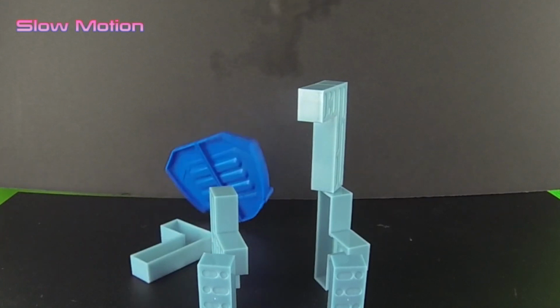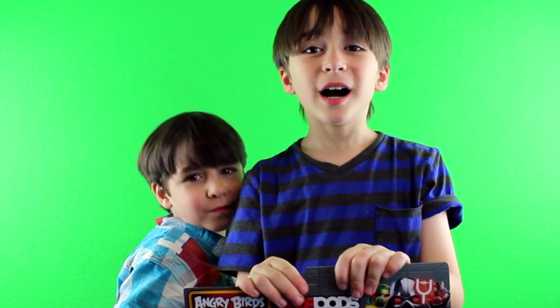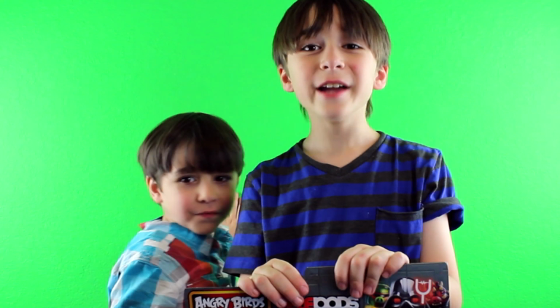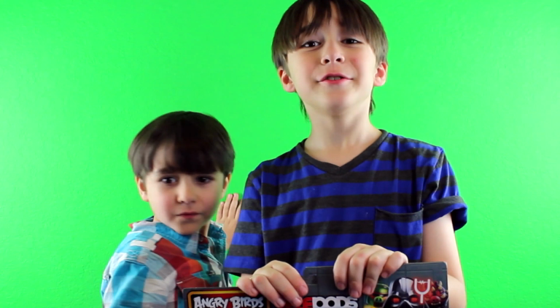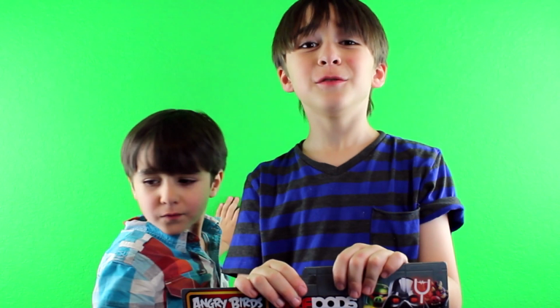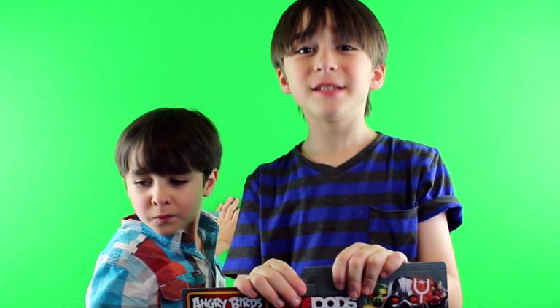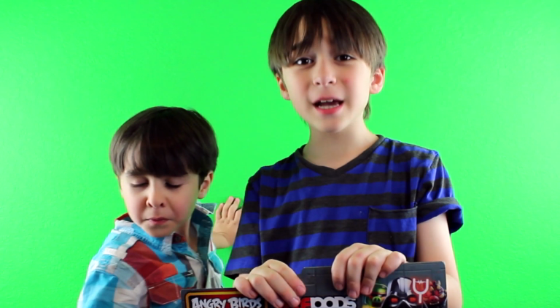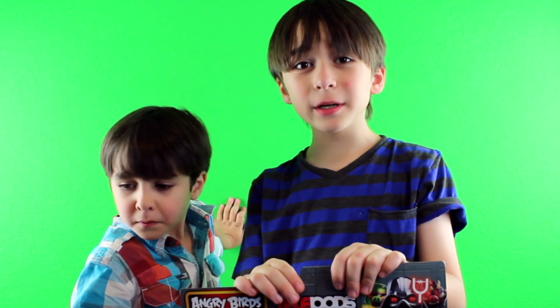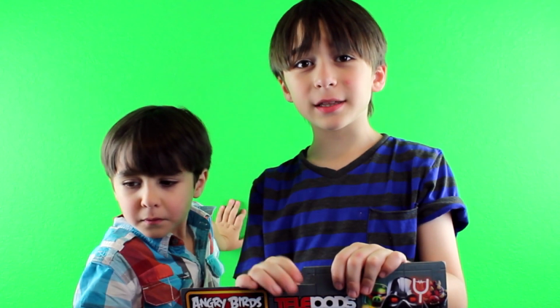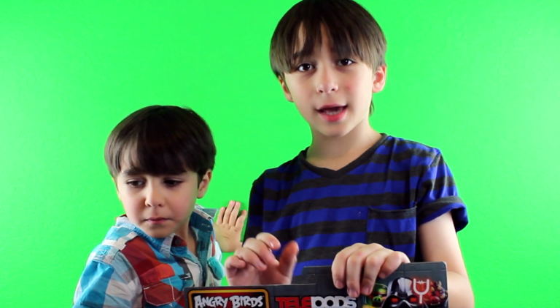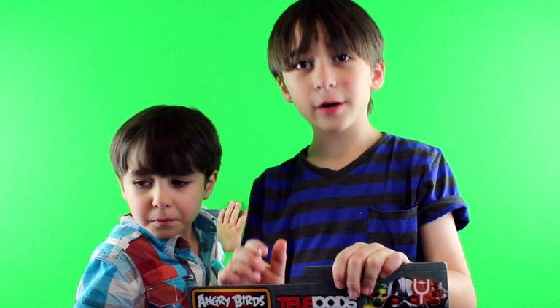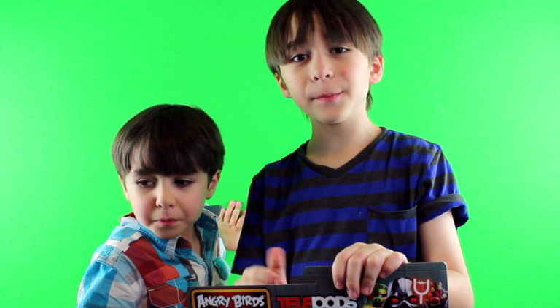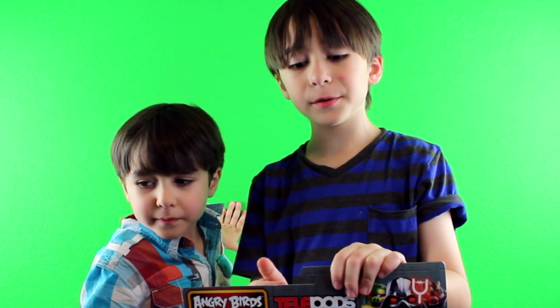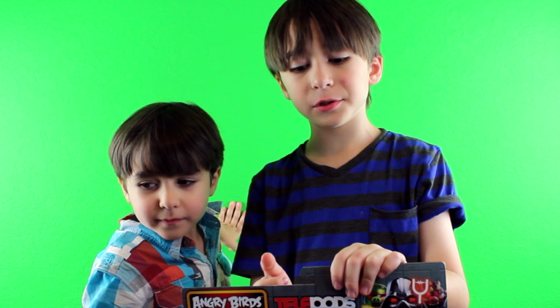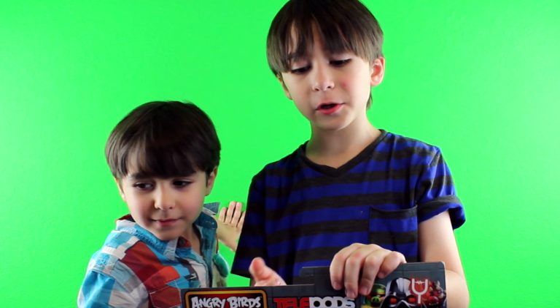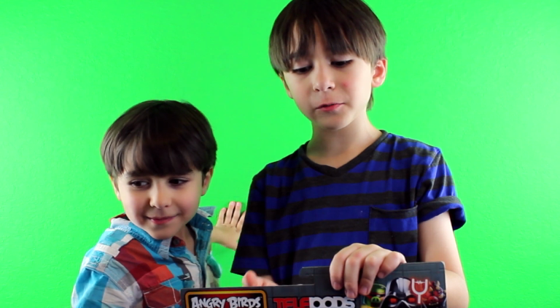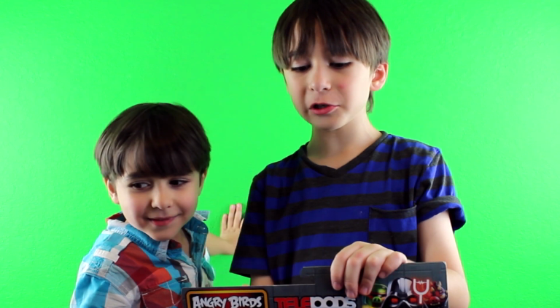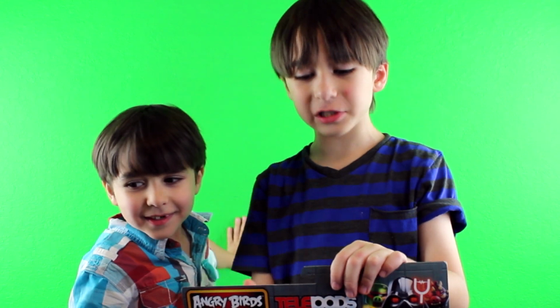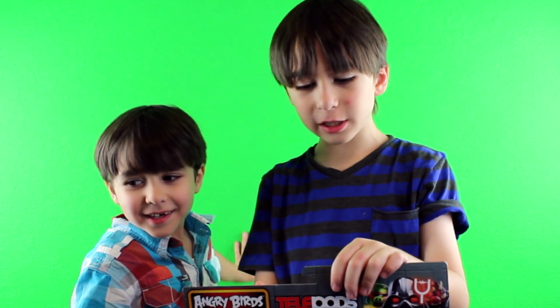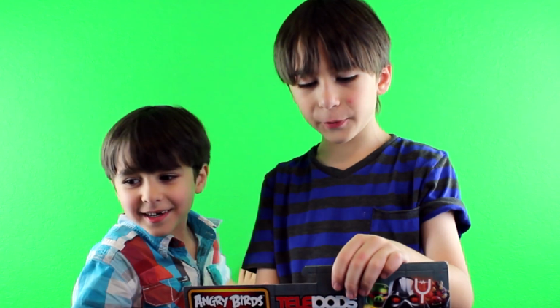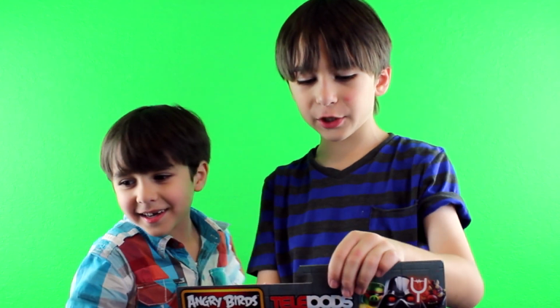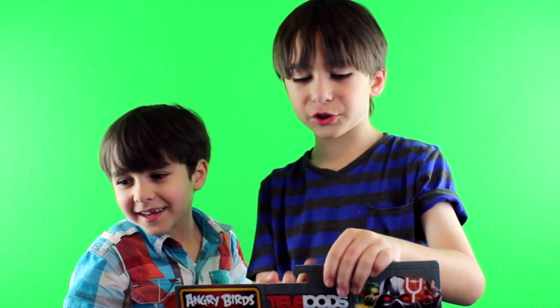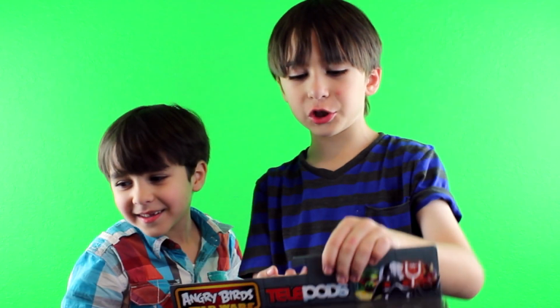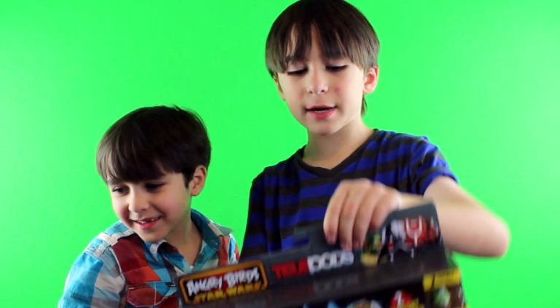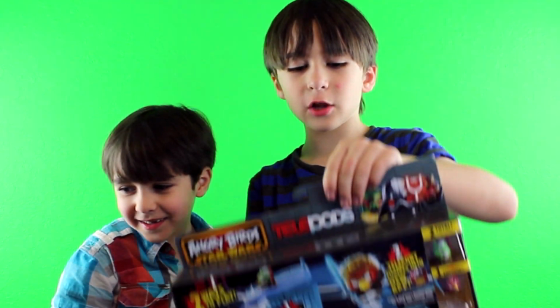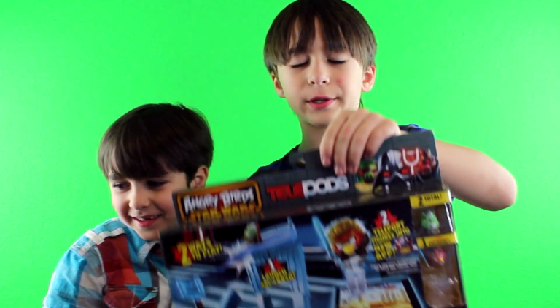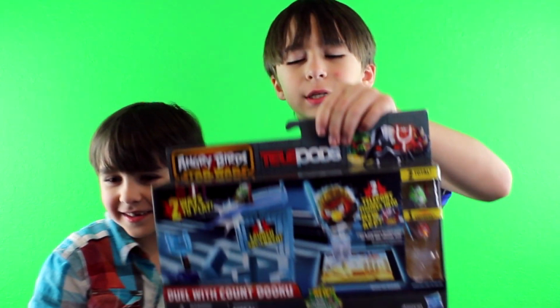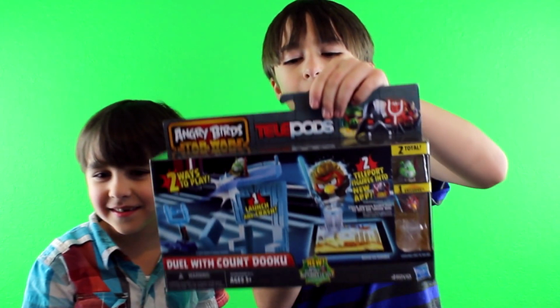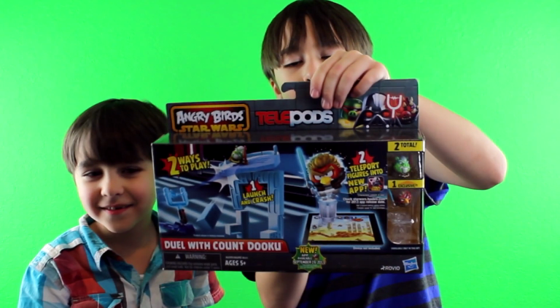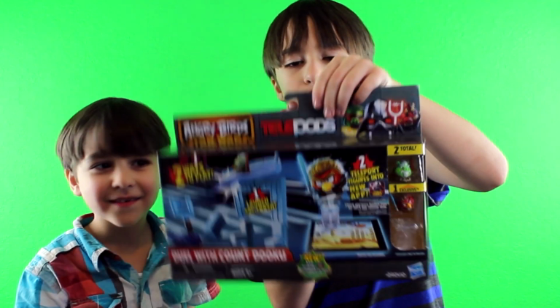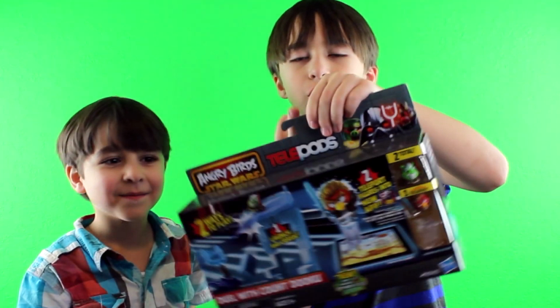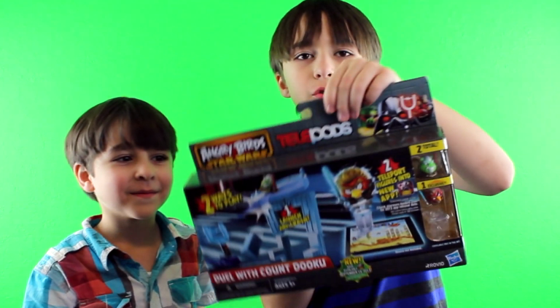Hi YouTube! Today we got the Angry Birds Star Wars Telepods Duo with Count Dooku.